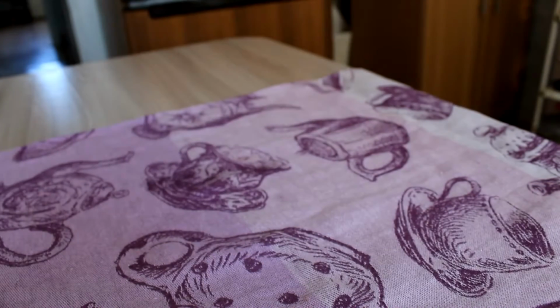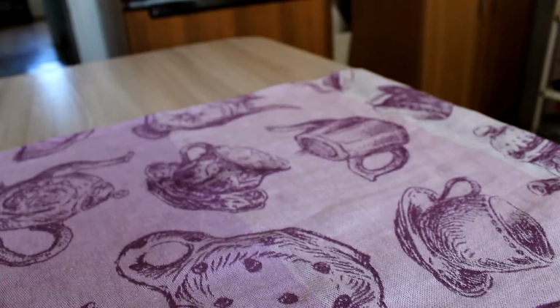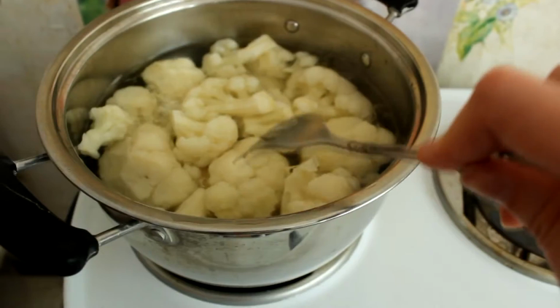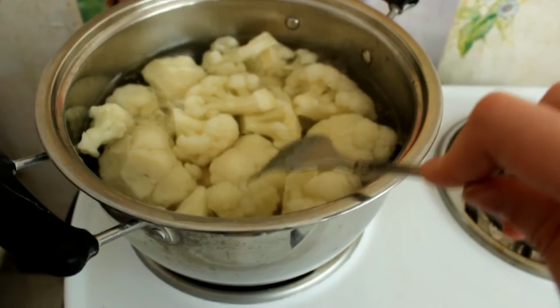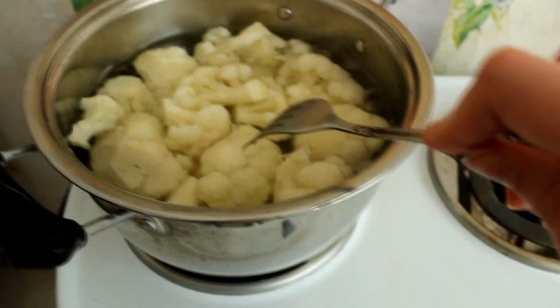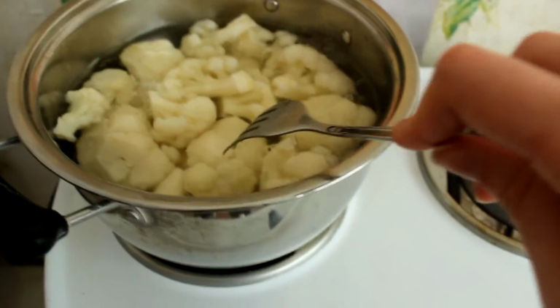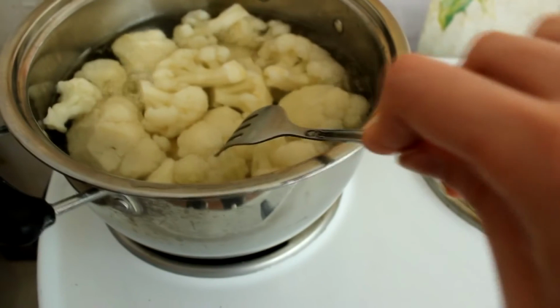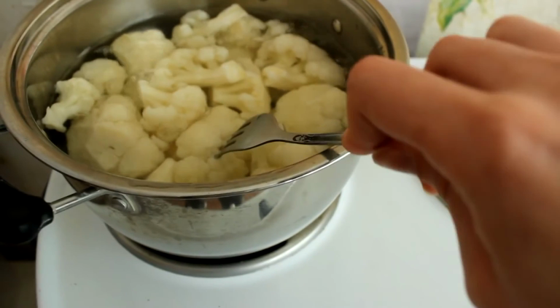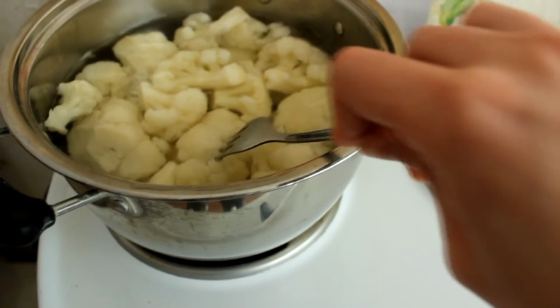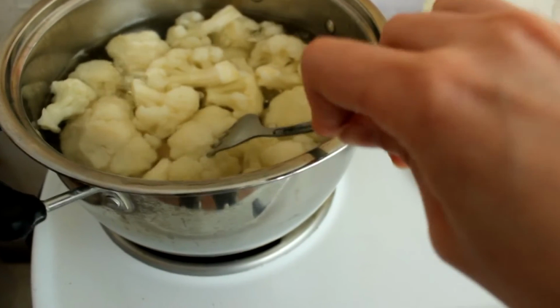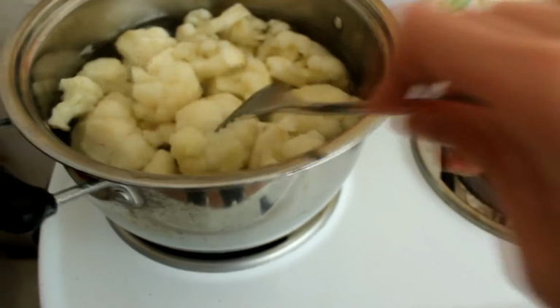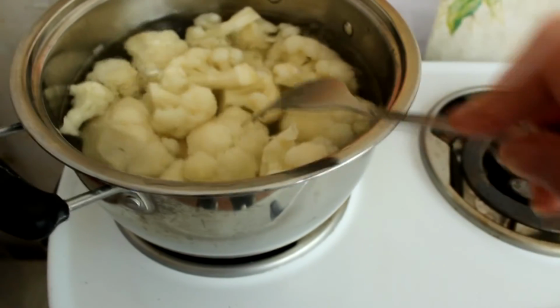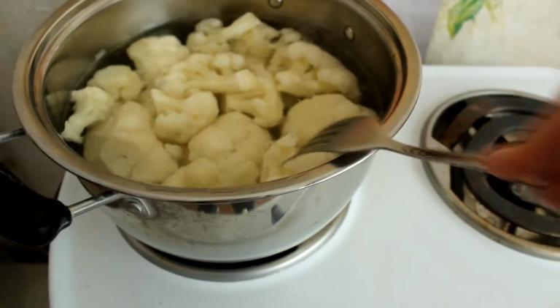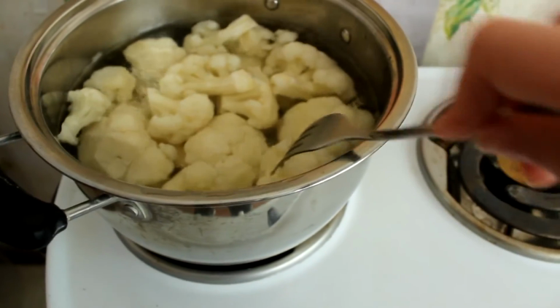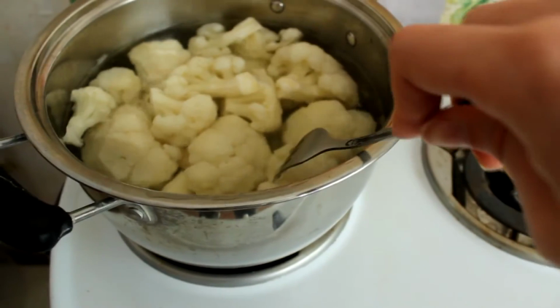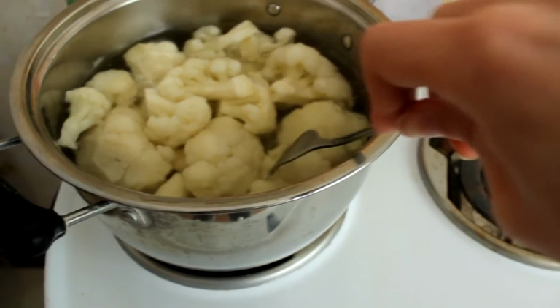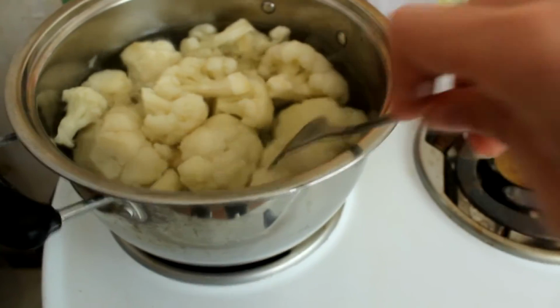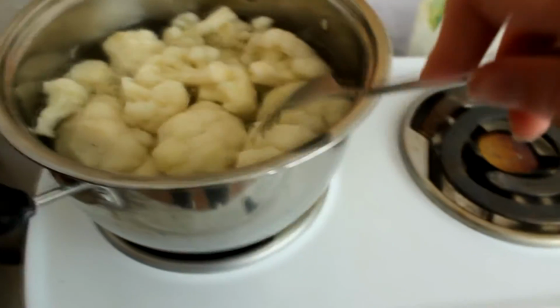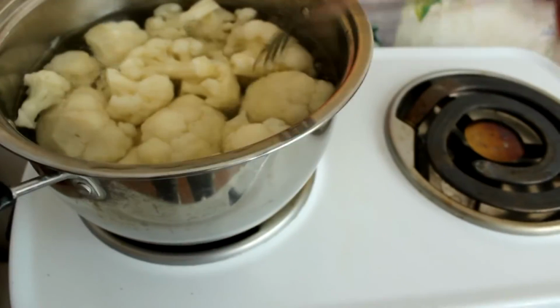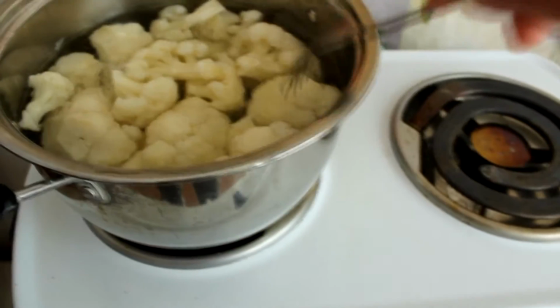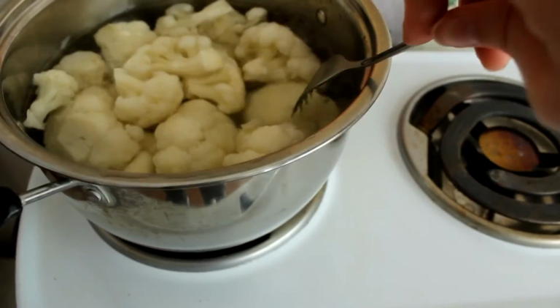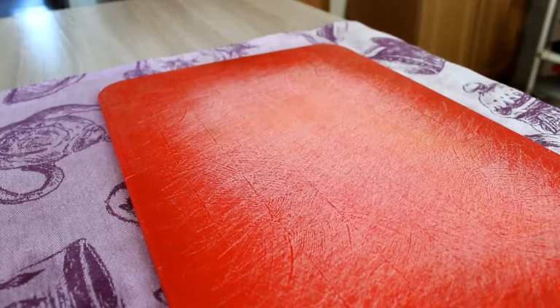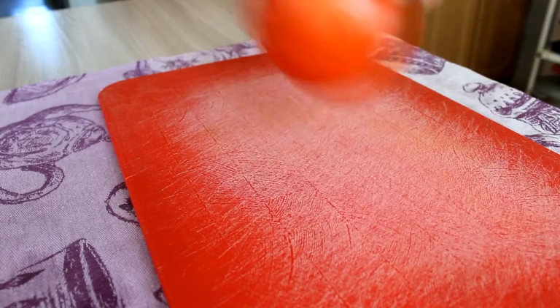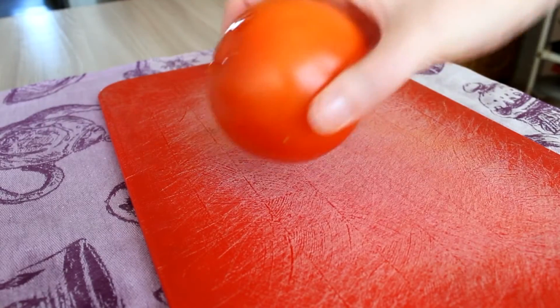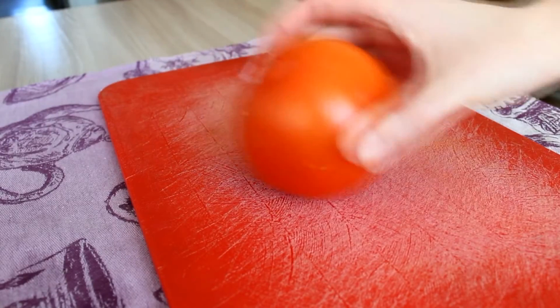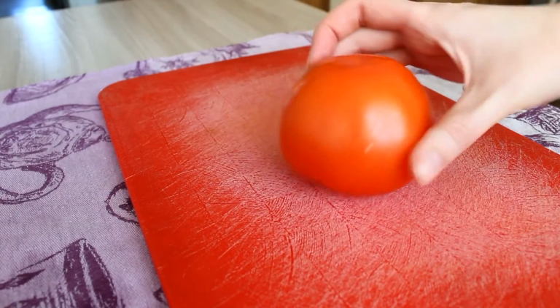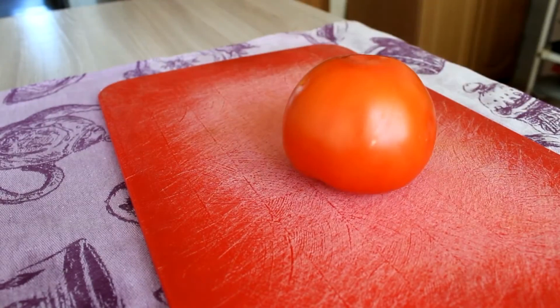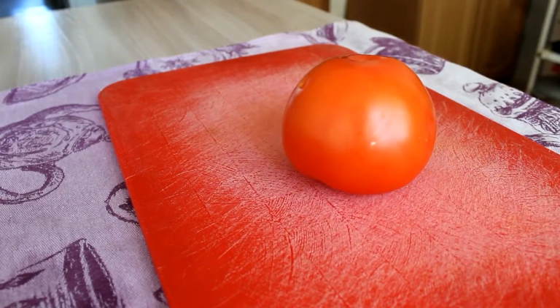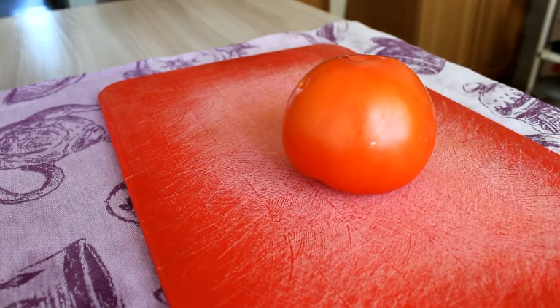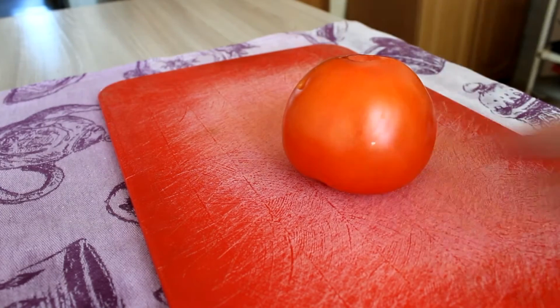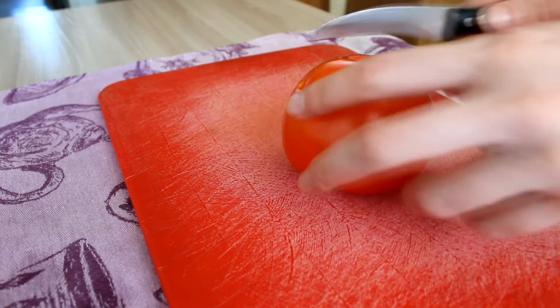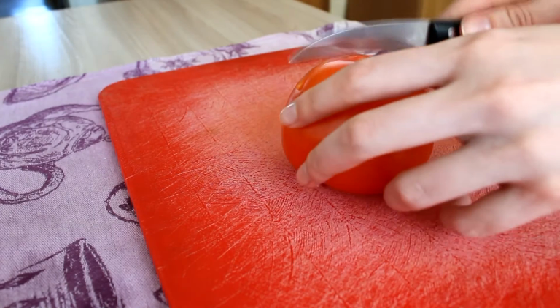I check my cauliflower with a fork — it's tender but still firm, so I guess it's time to drain it.